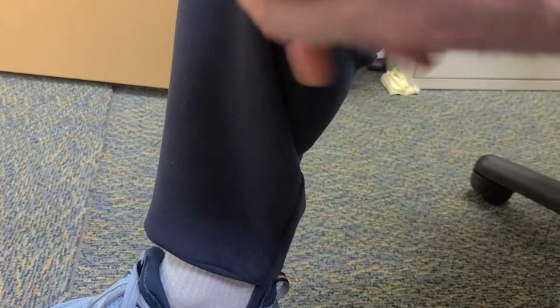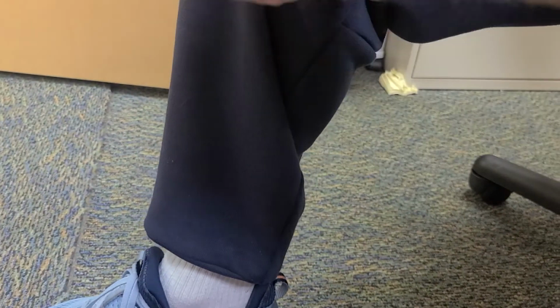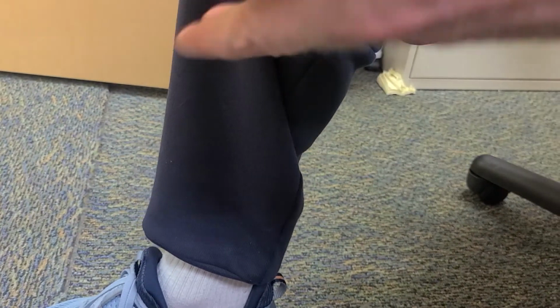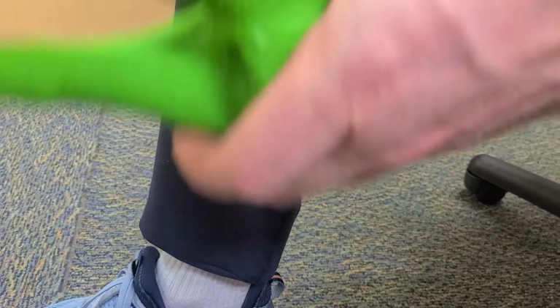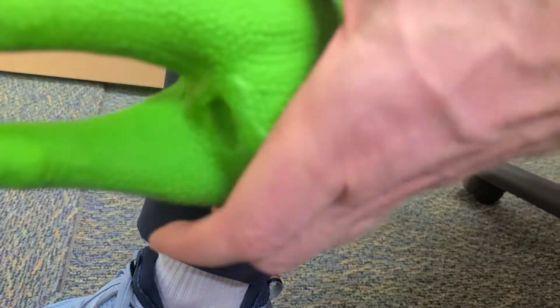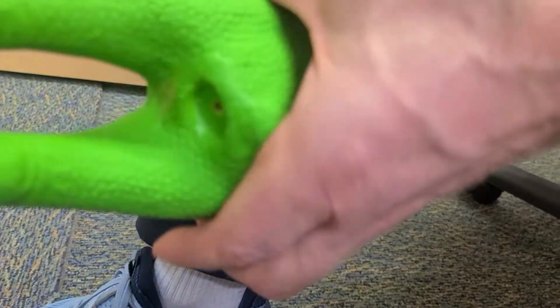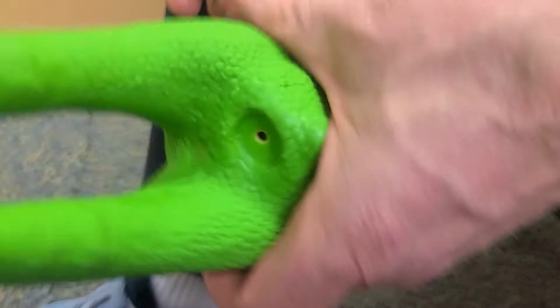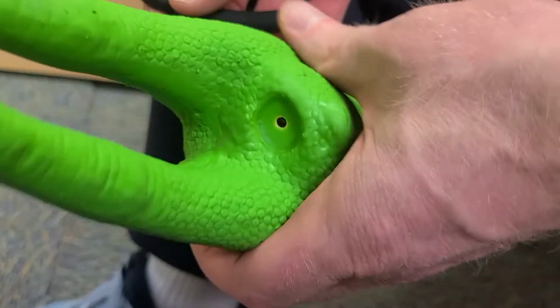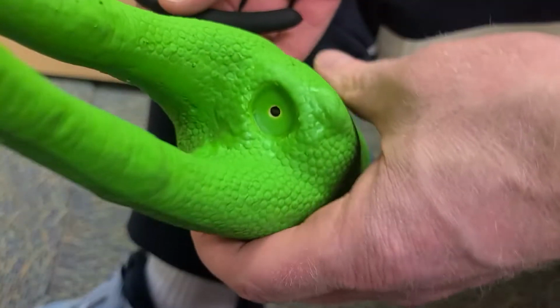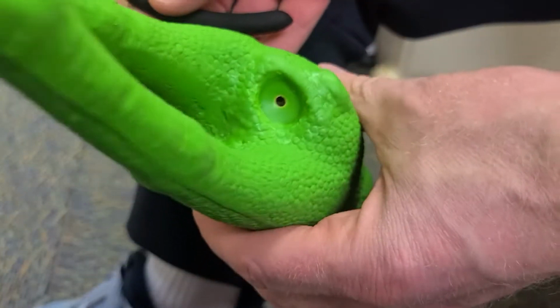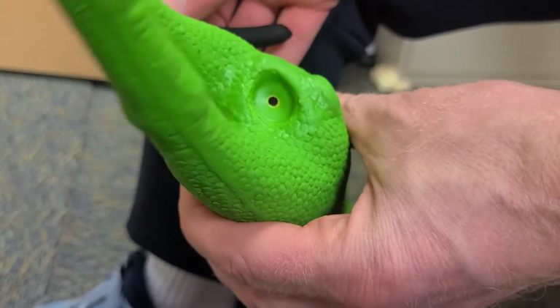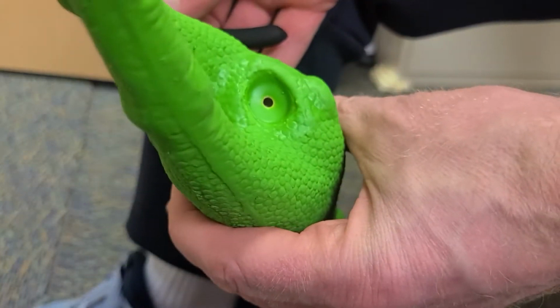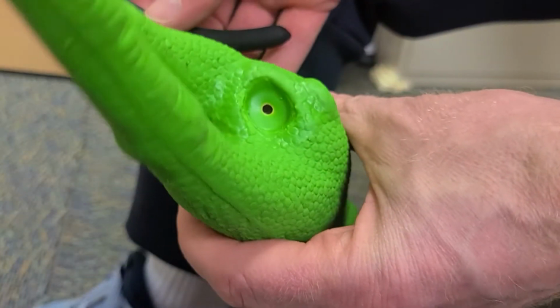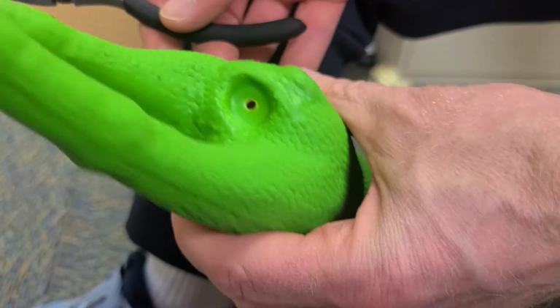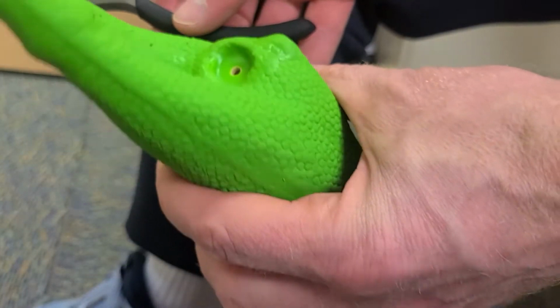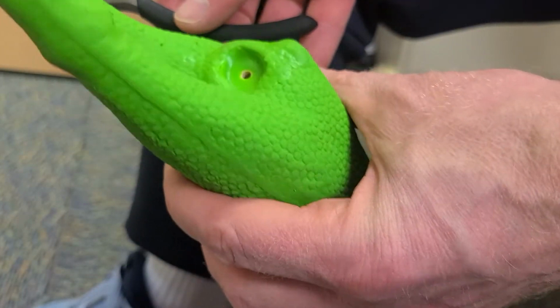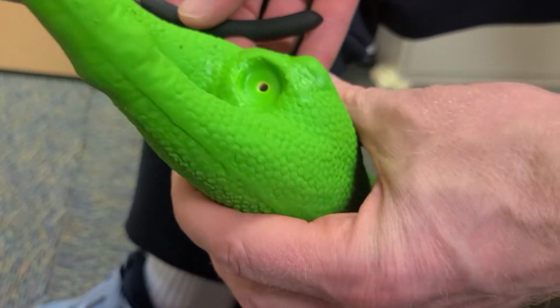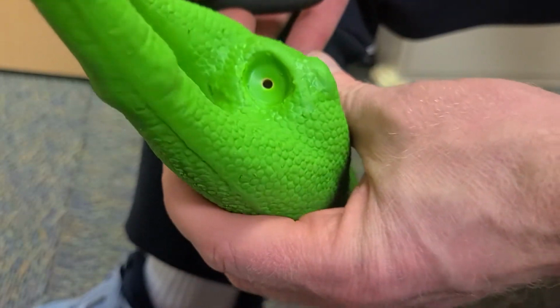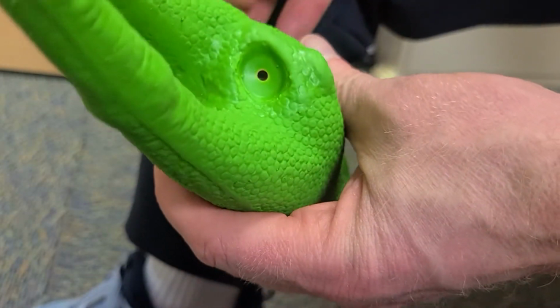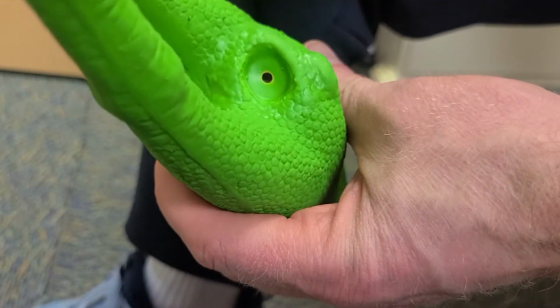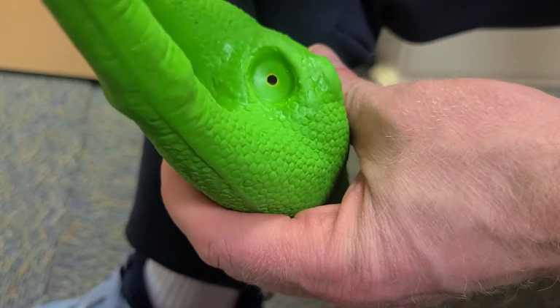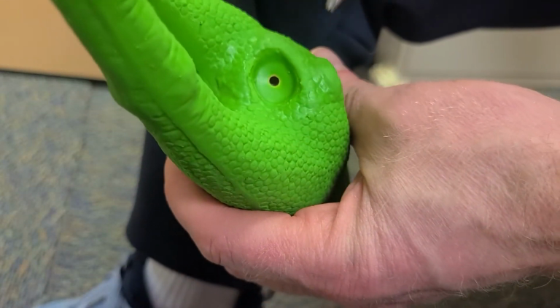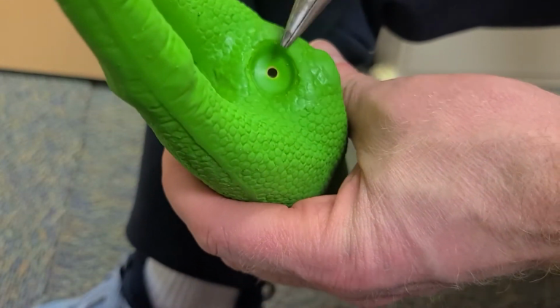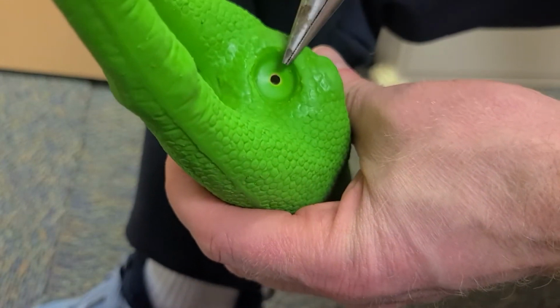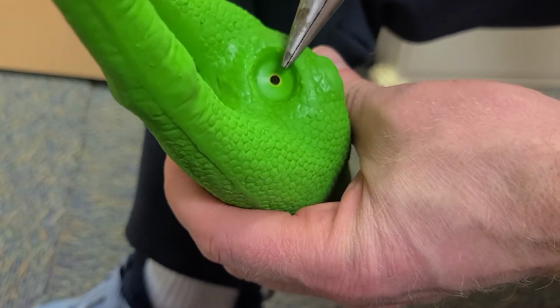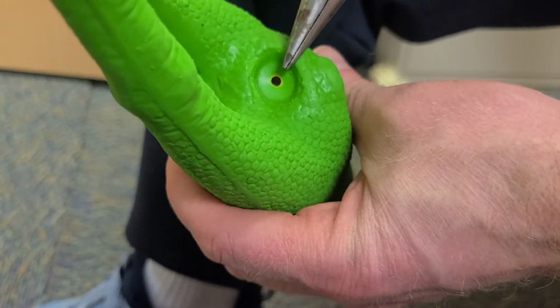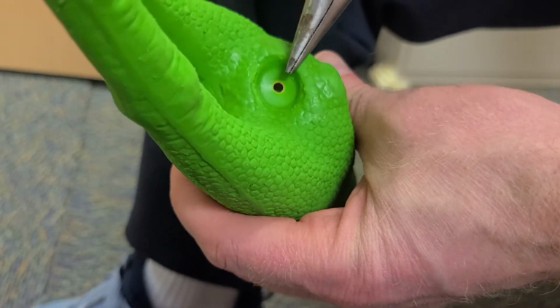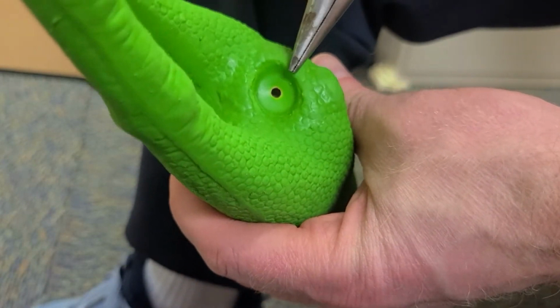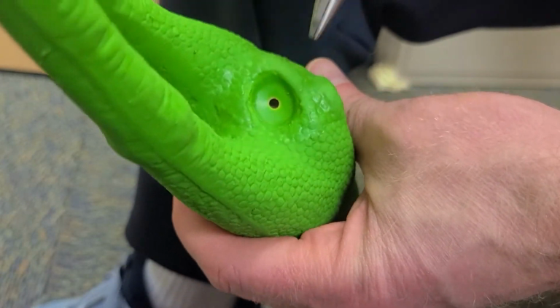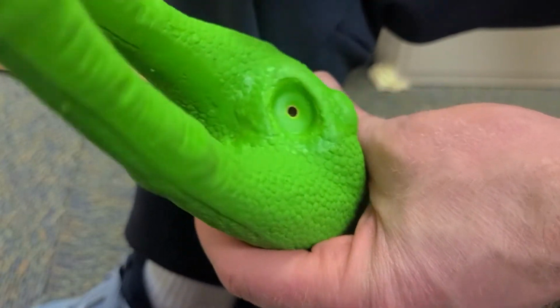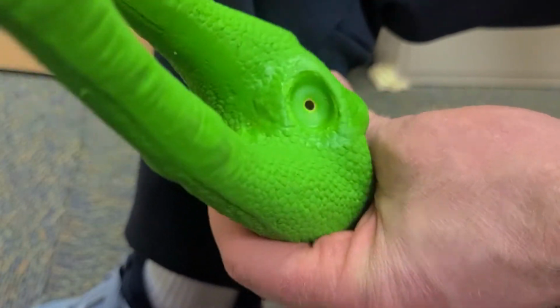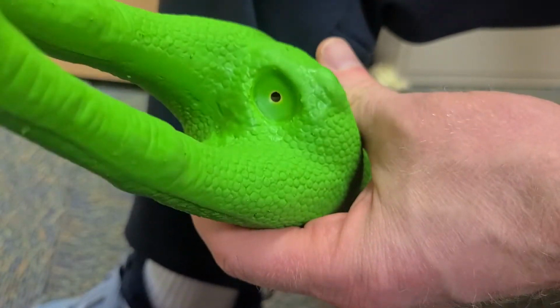Right down here at the bottom, that hole right there — that is where the squeaker is.